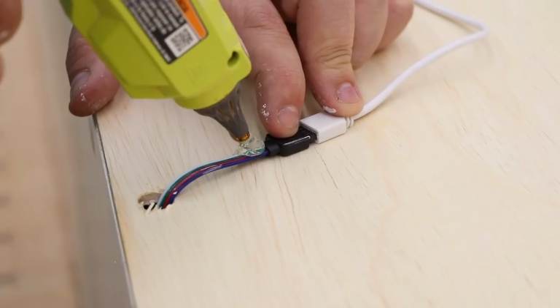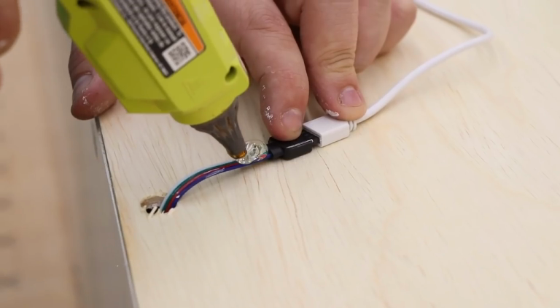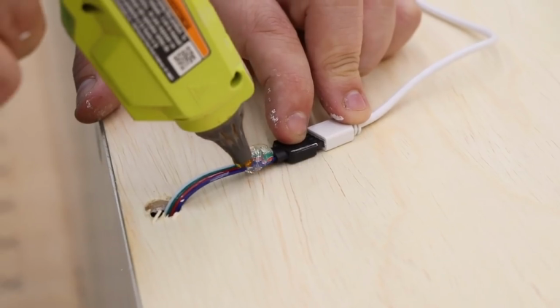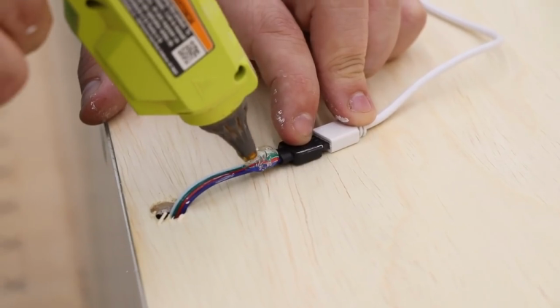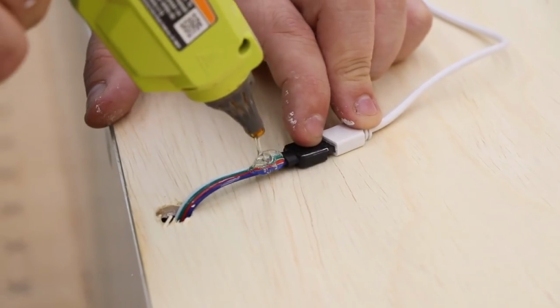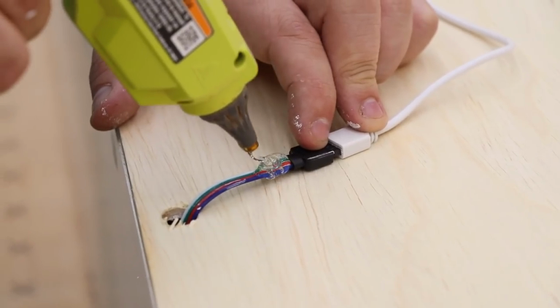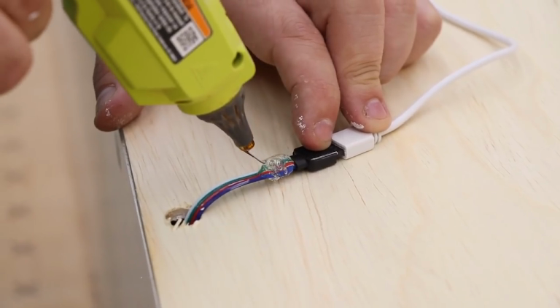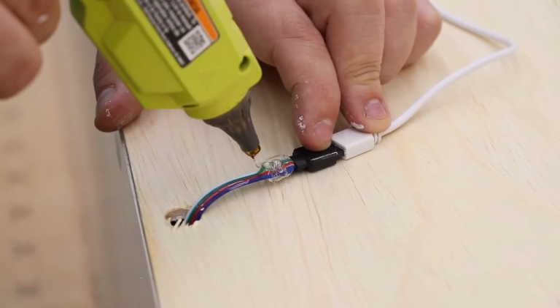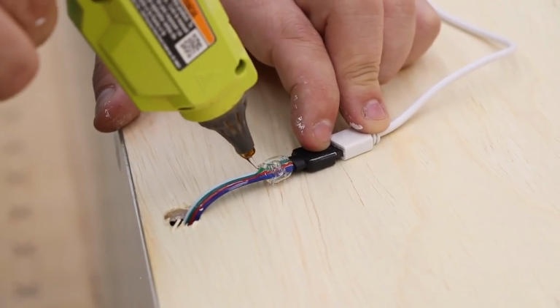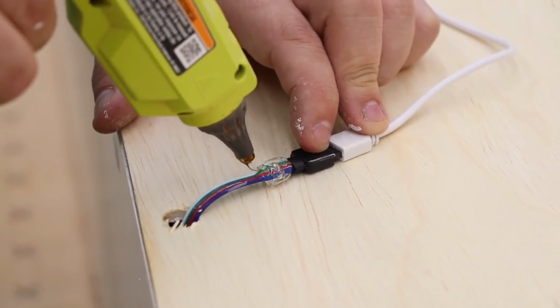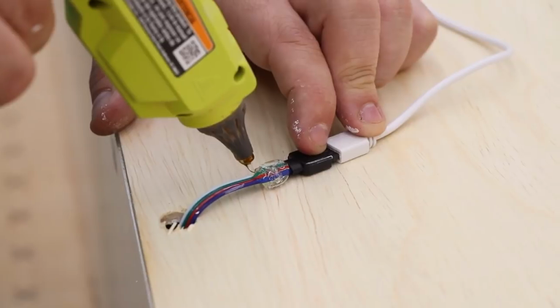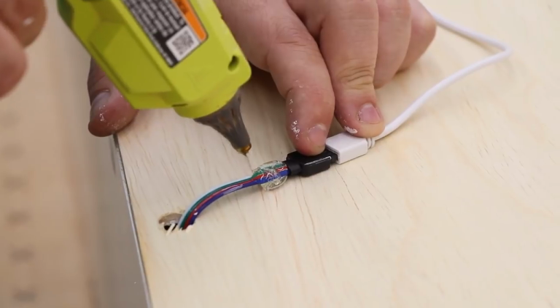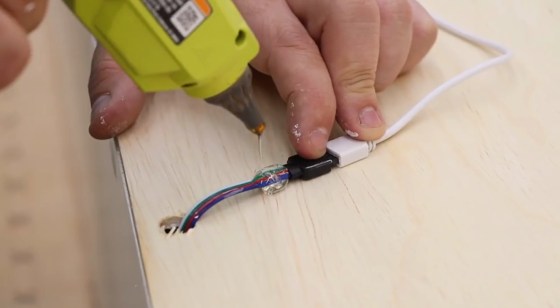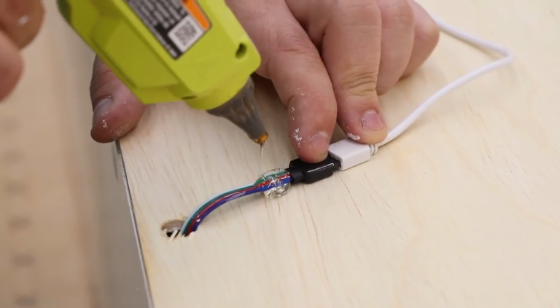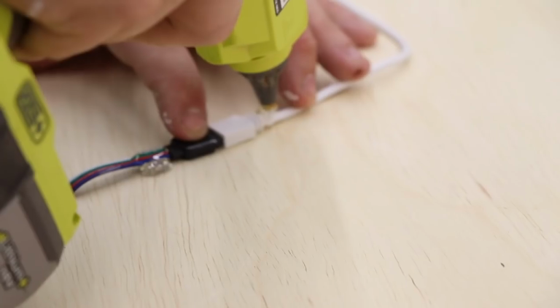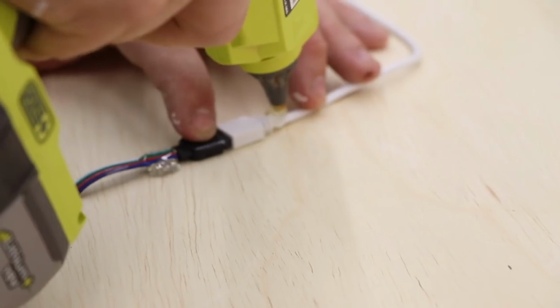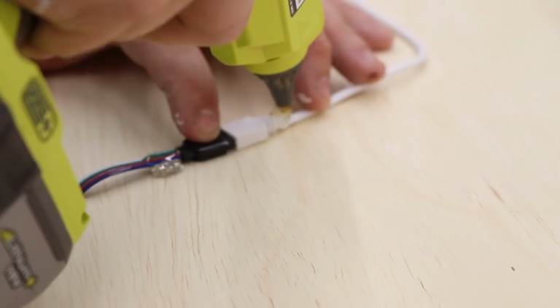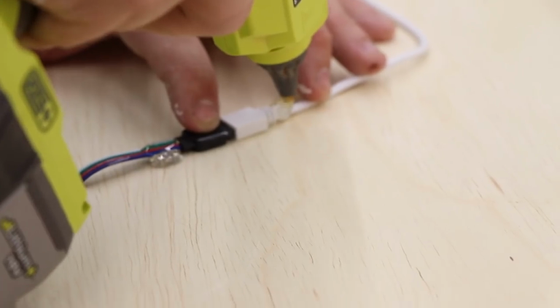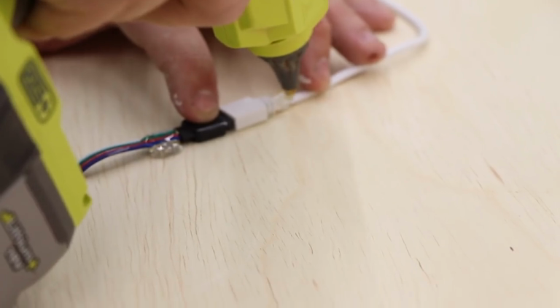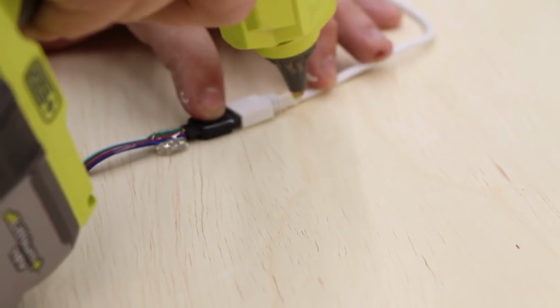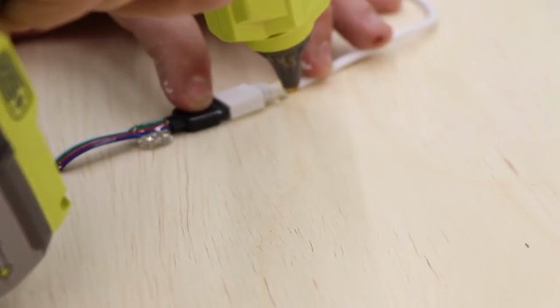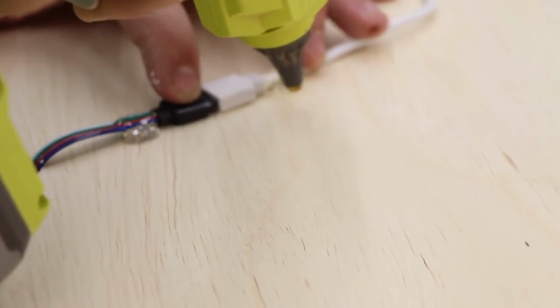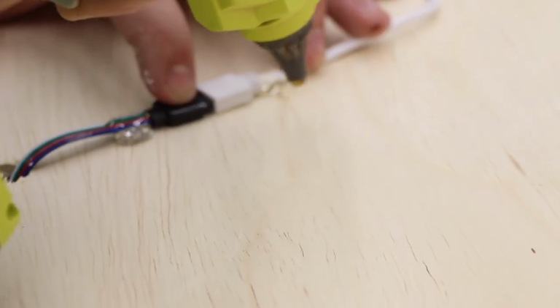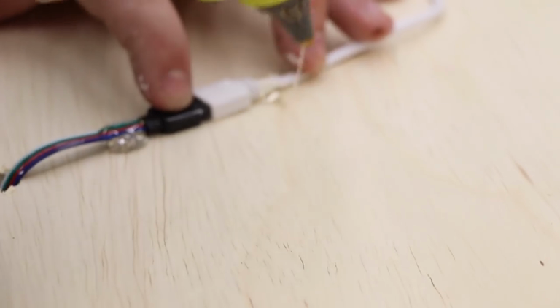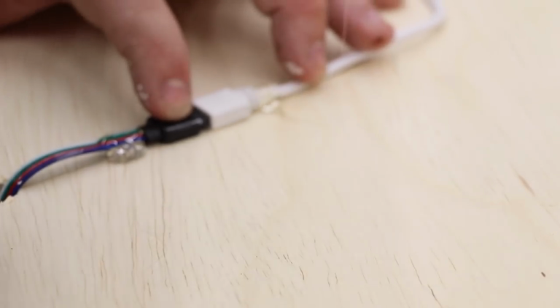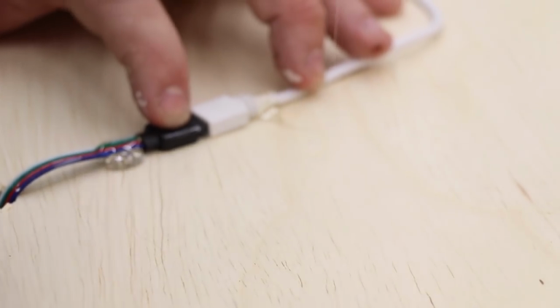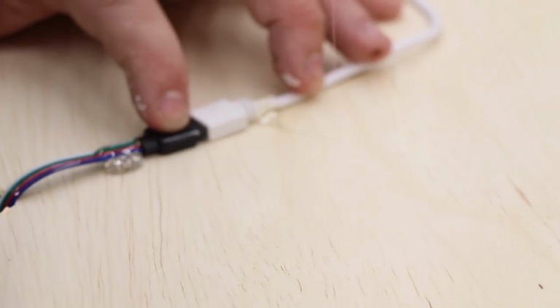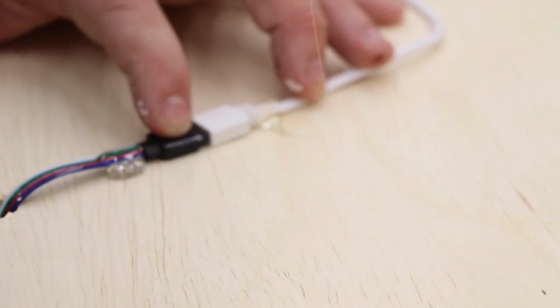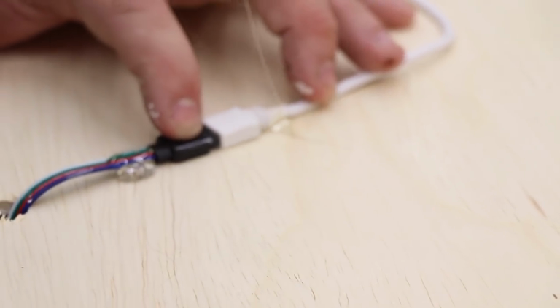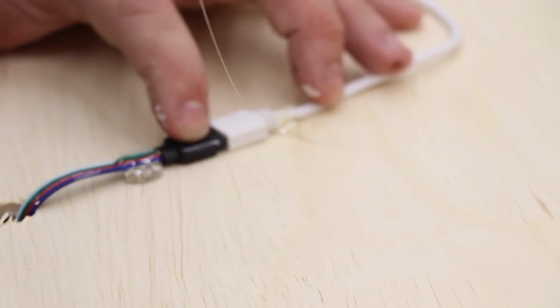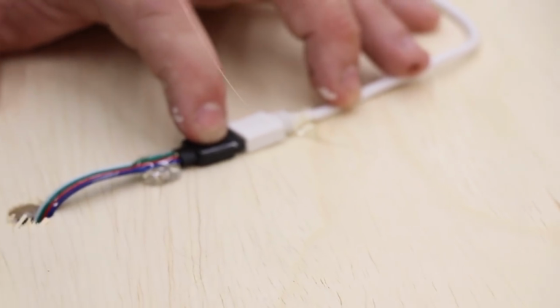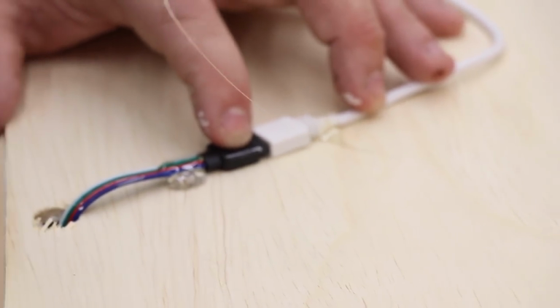Then you want to secure all the wires down. I used hot glue and tape to make sure everything stays in place.